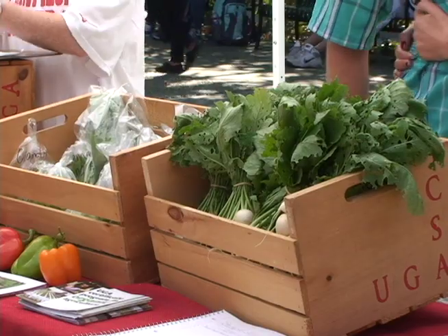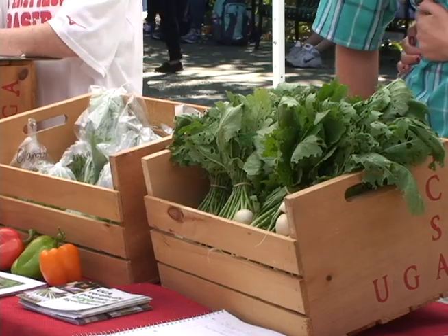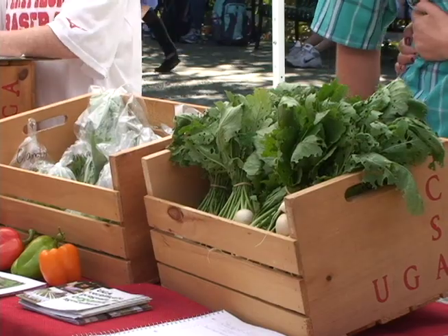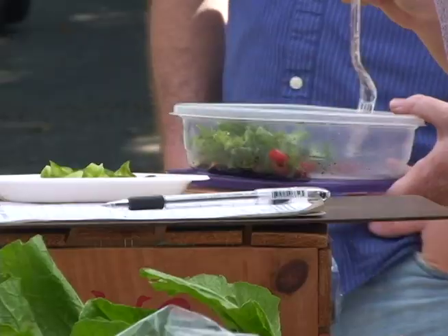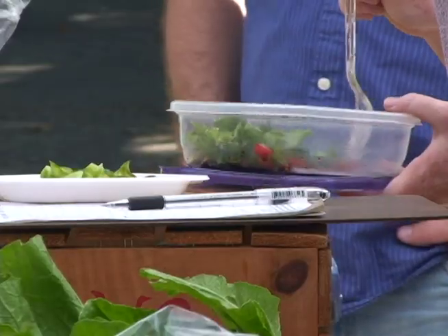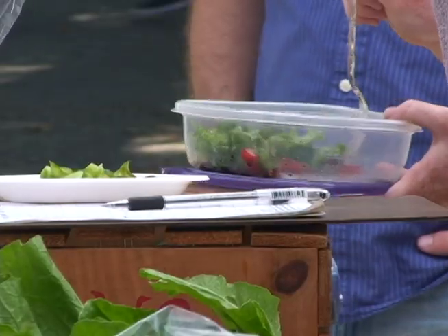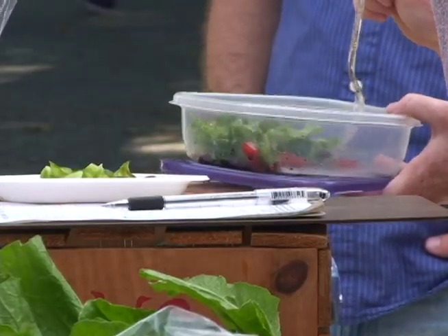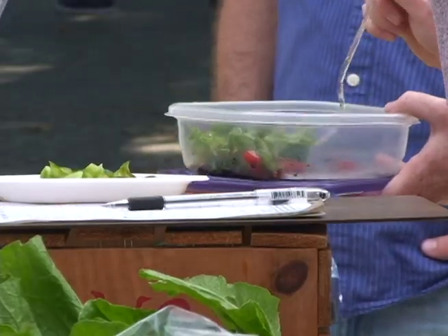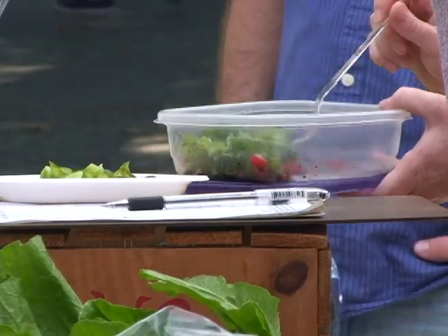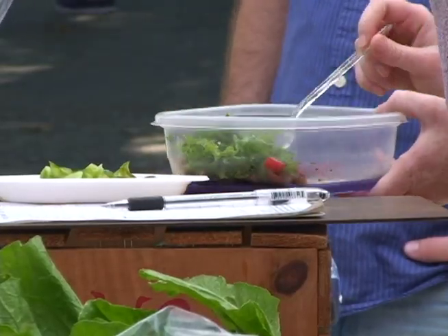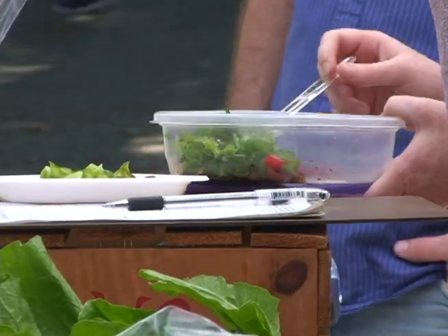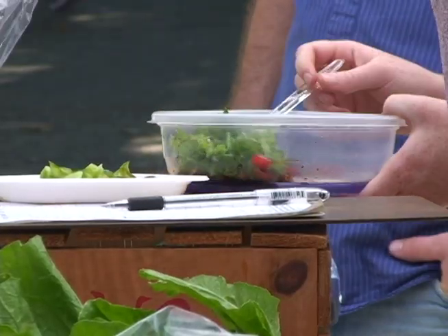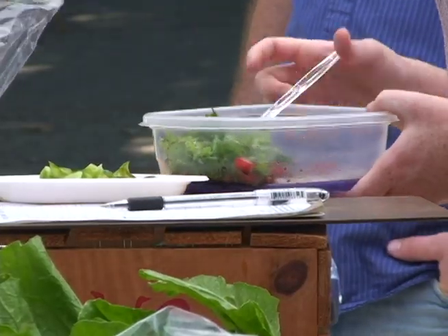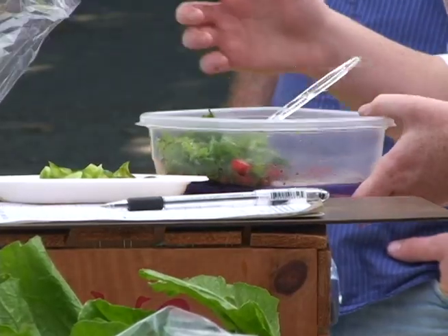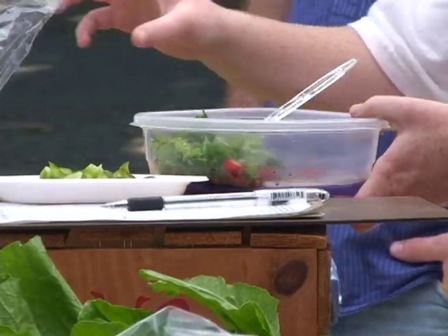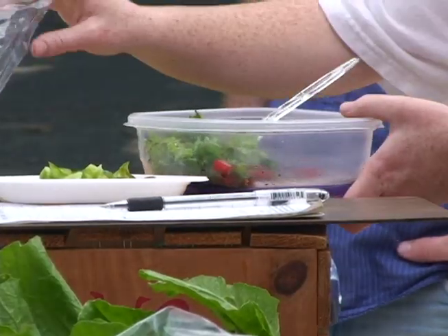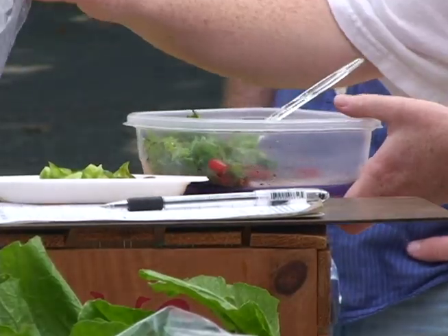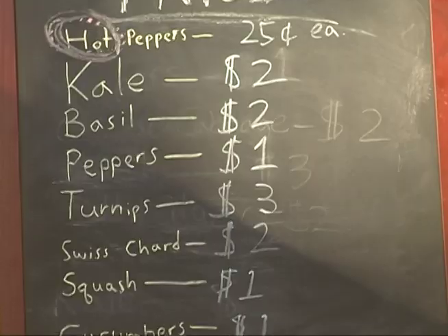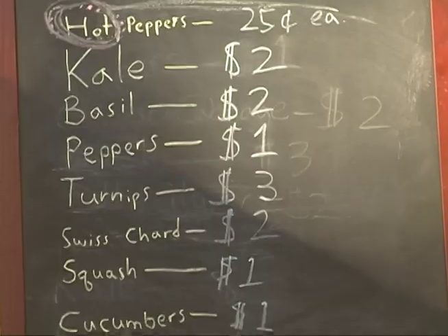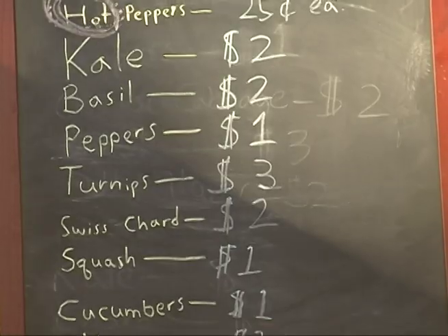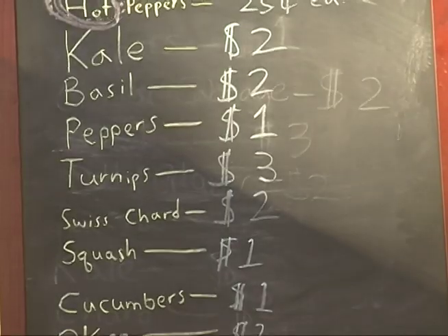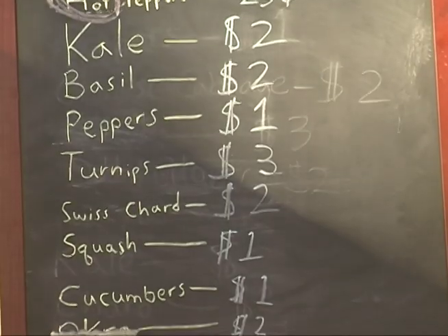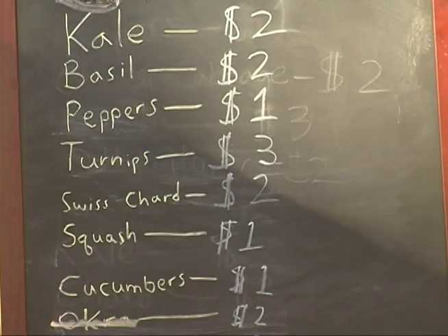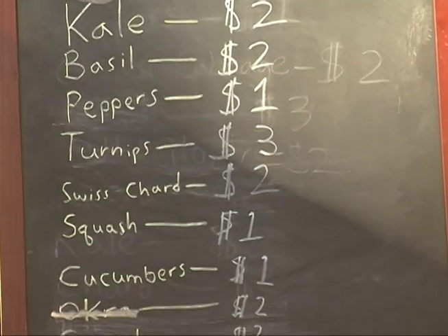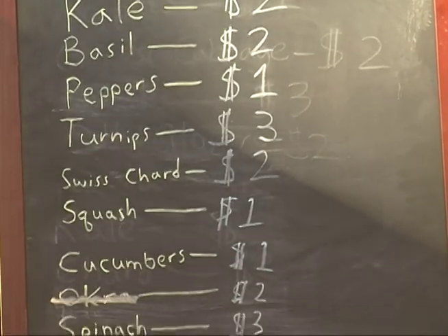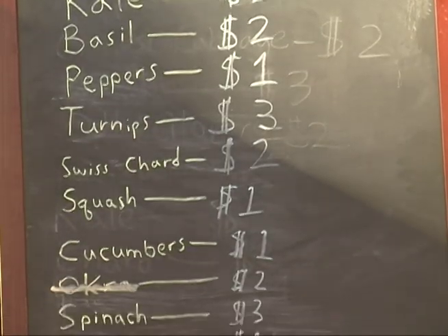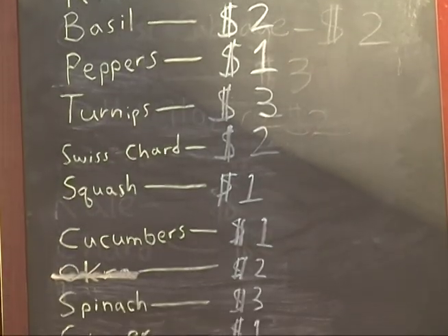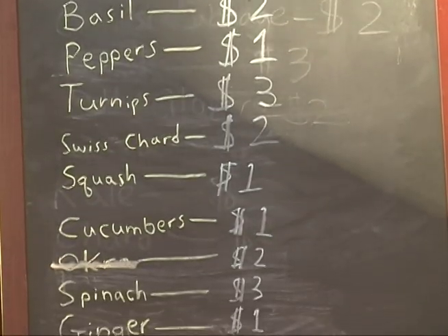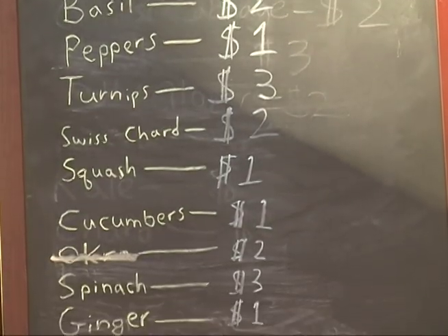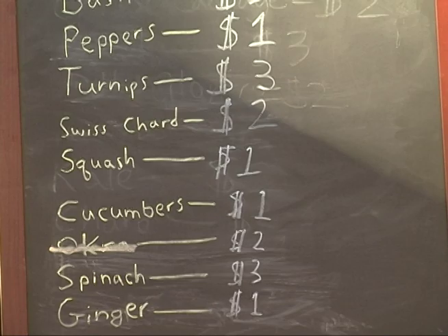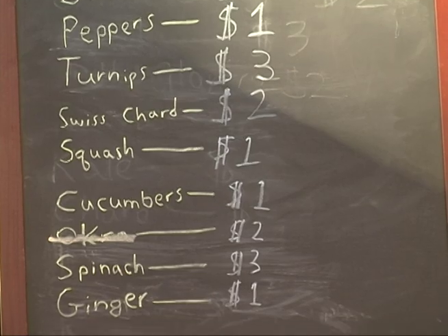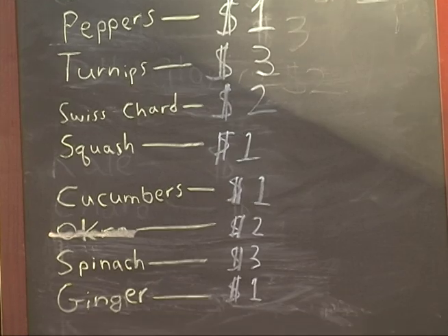This food both supports local farmers and goes from farm to plate in much less time. I'm Ashley Hollander with Grady News Source.